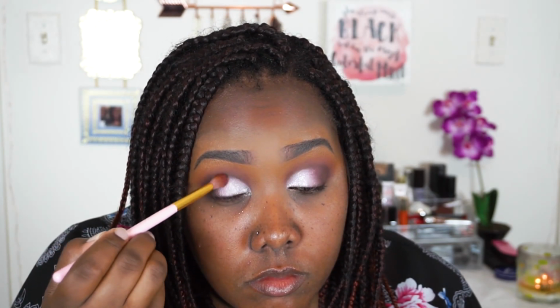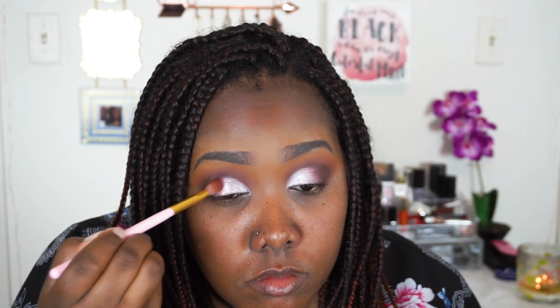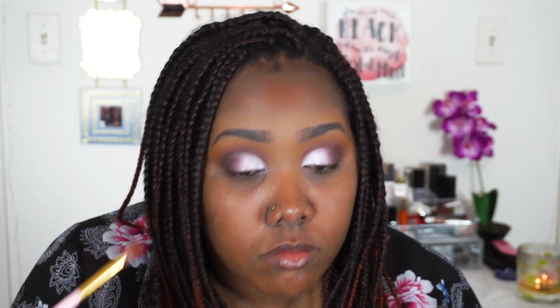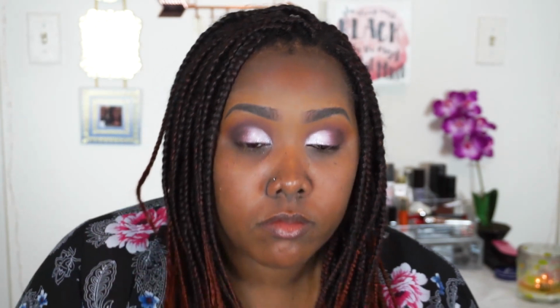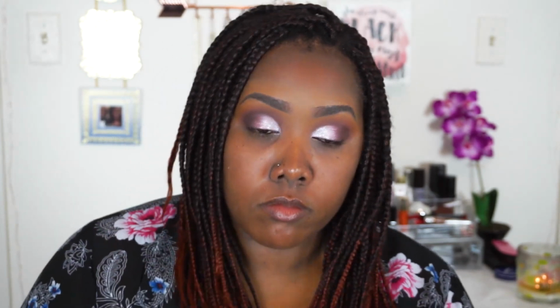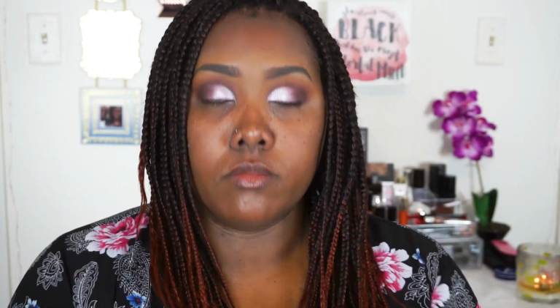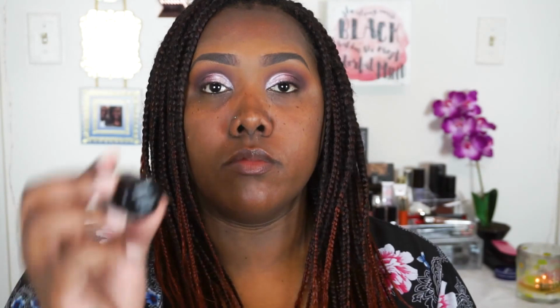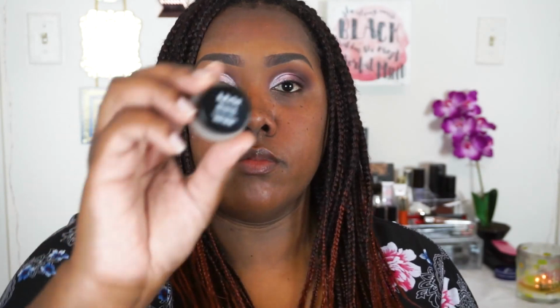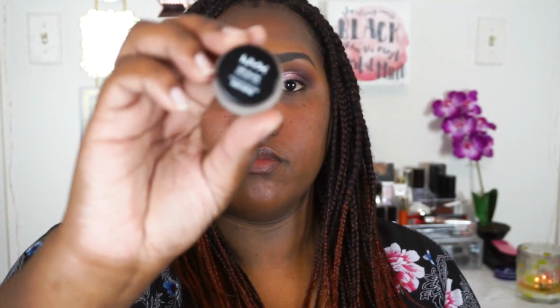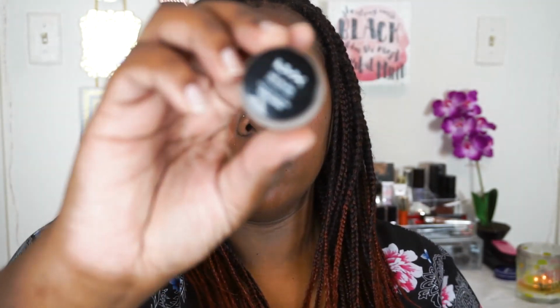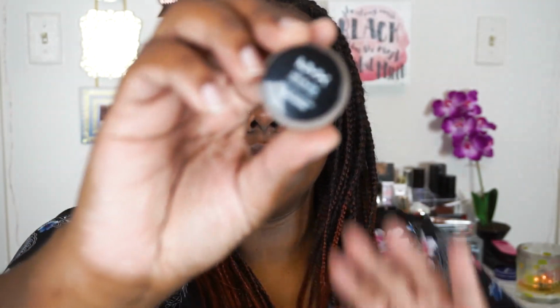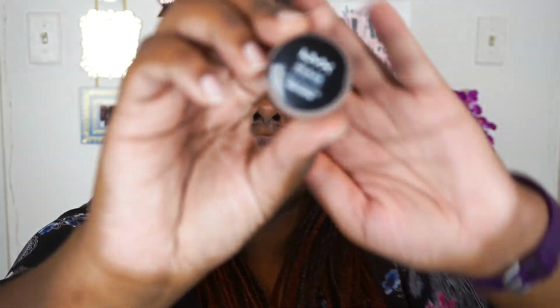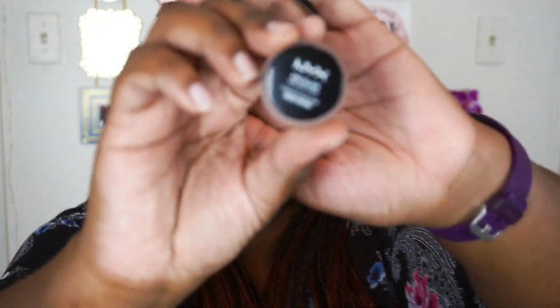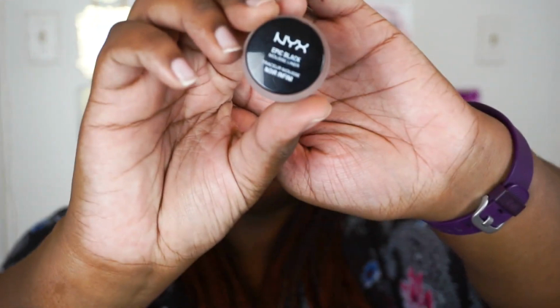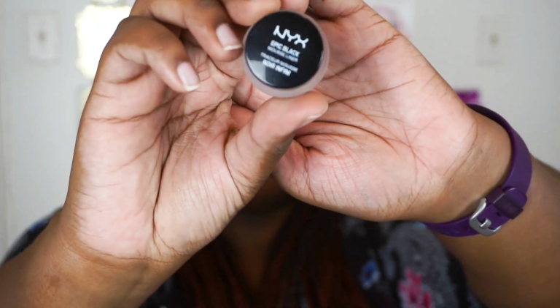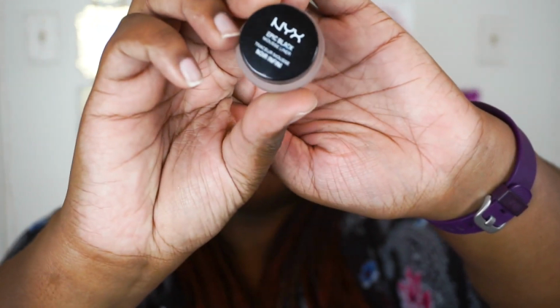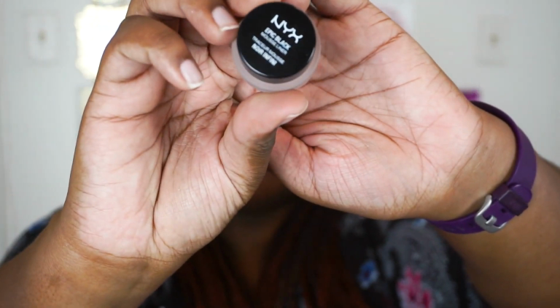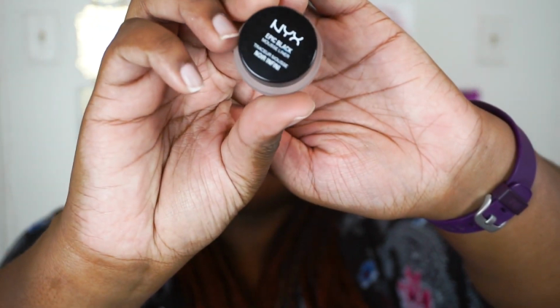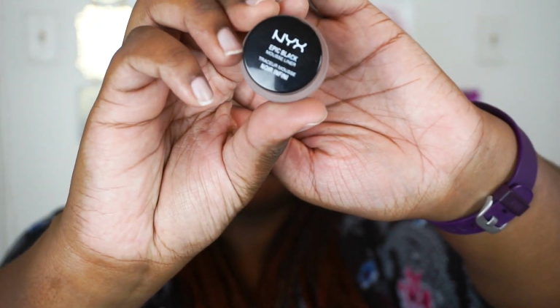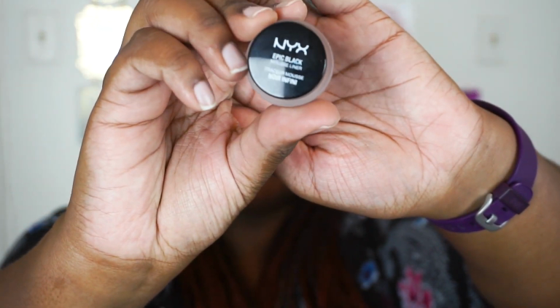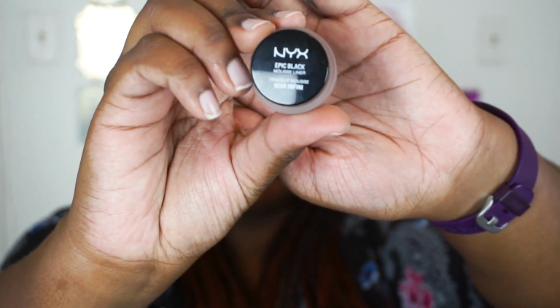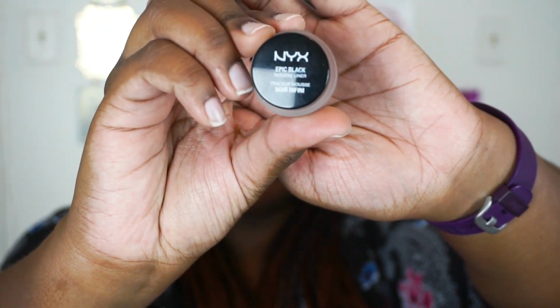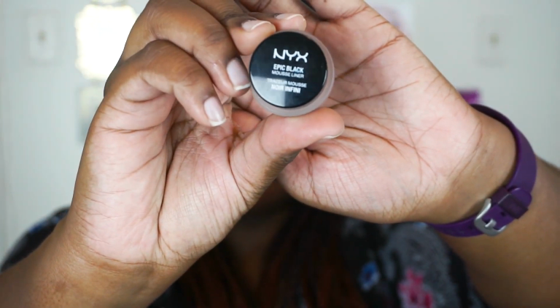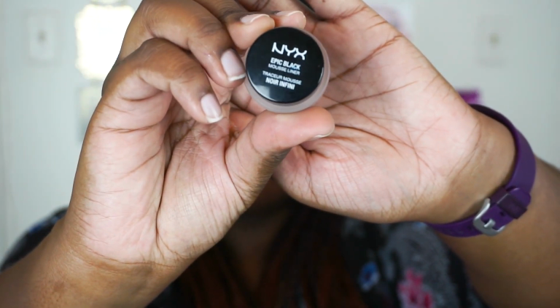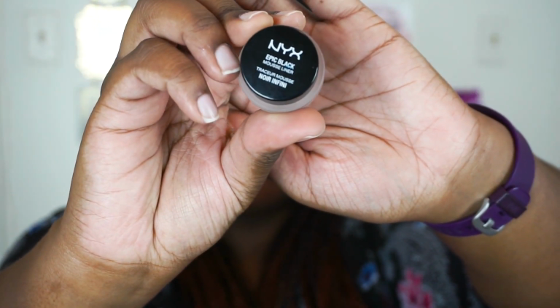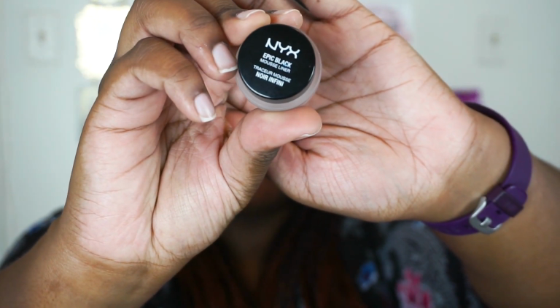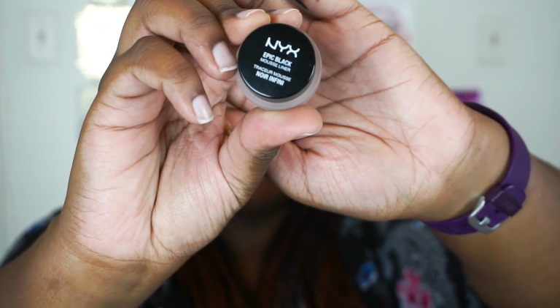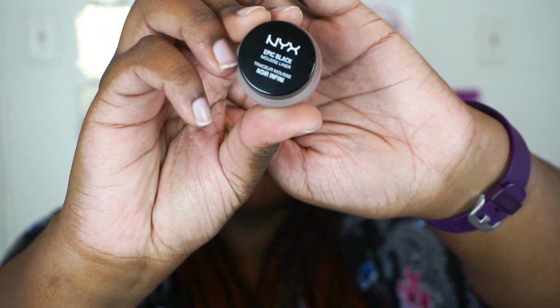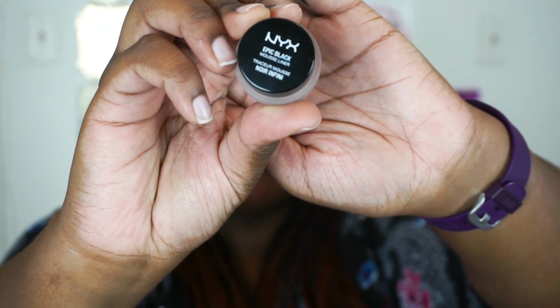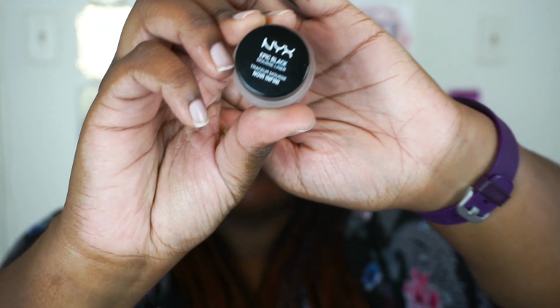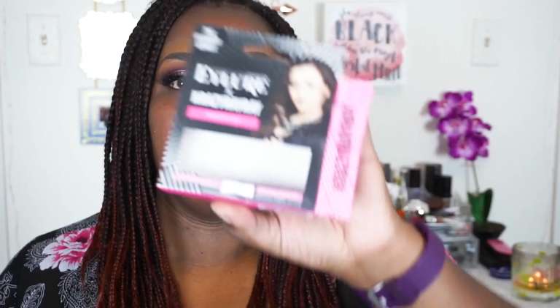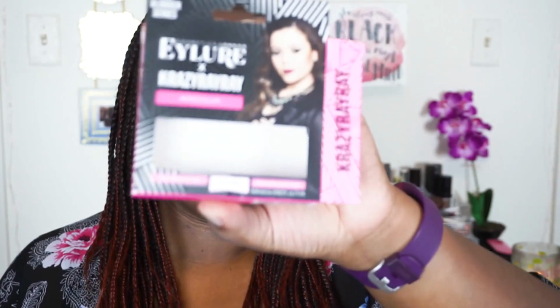Now I'm just going to do a little wing line with my NYX liner and pop on some false lashes and I'll be right back.